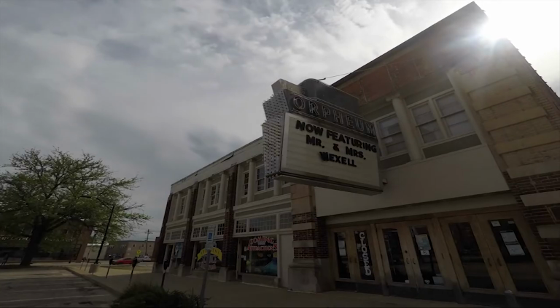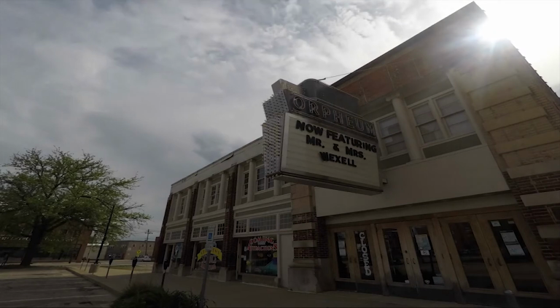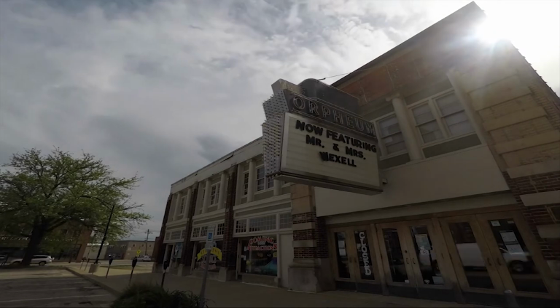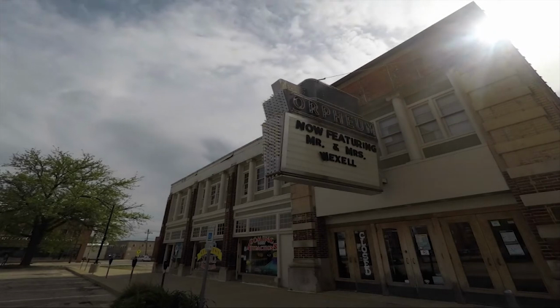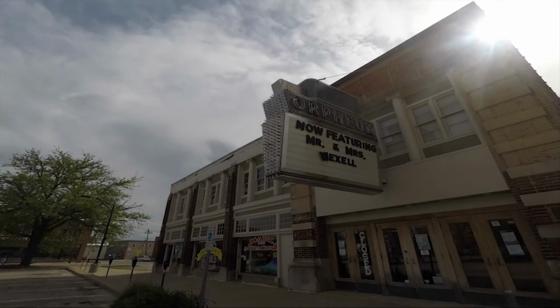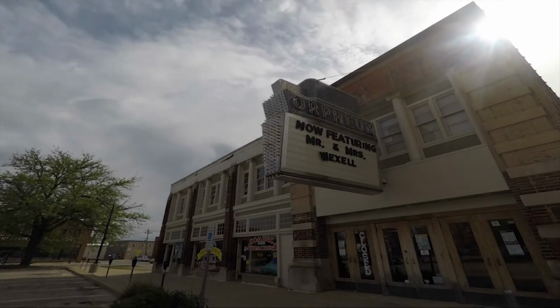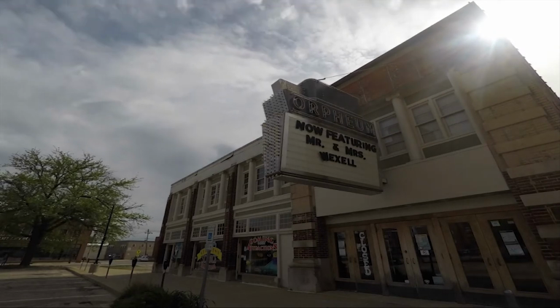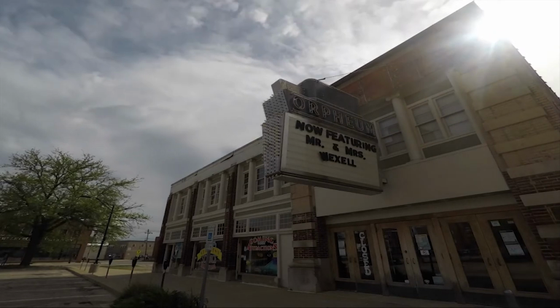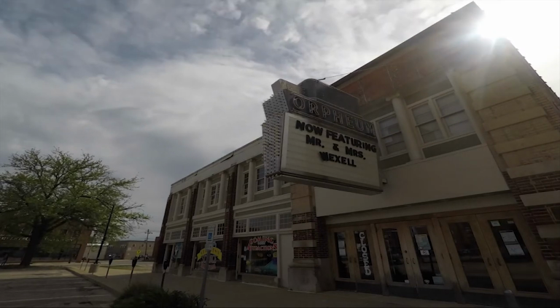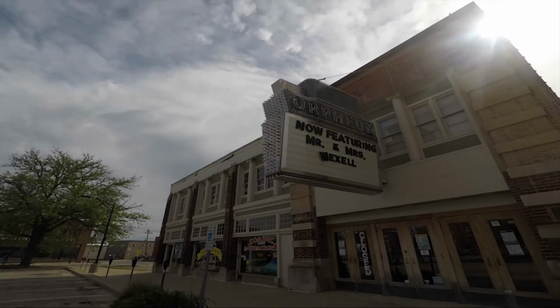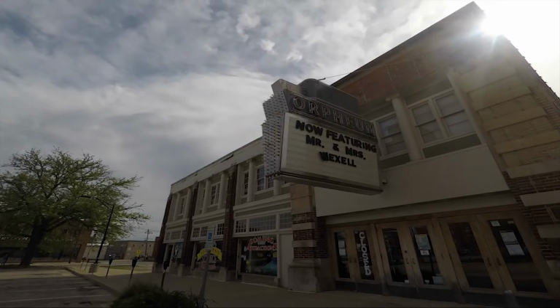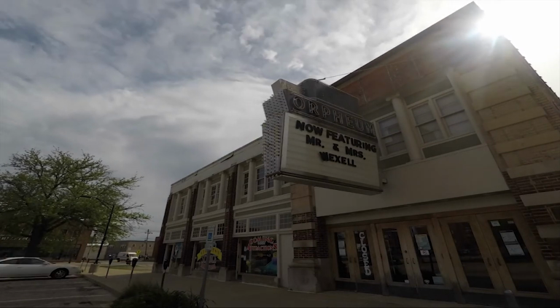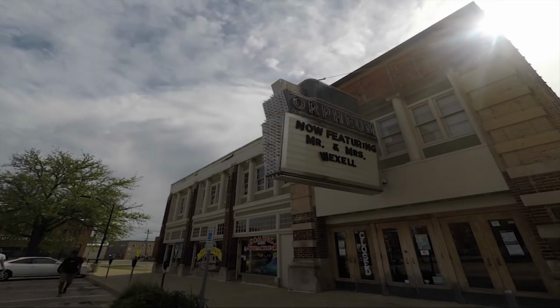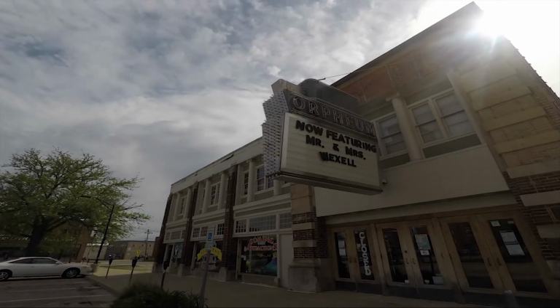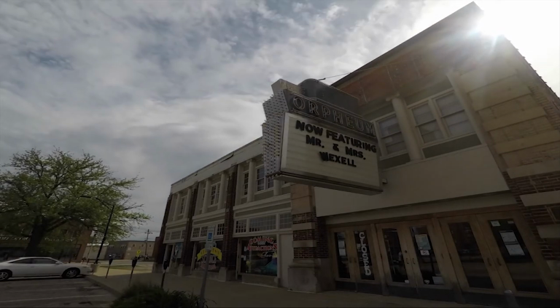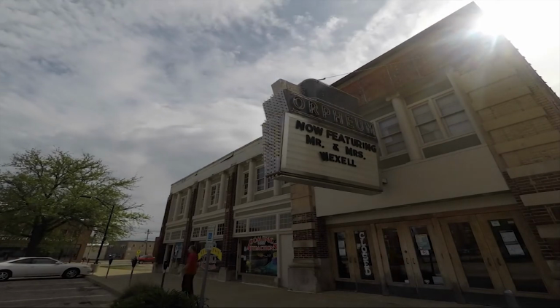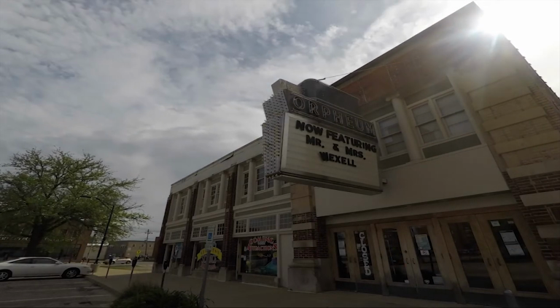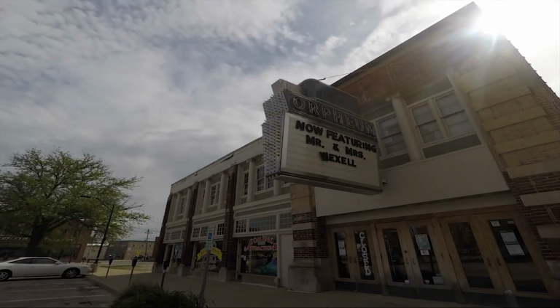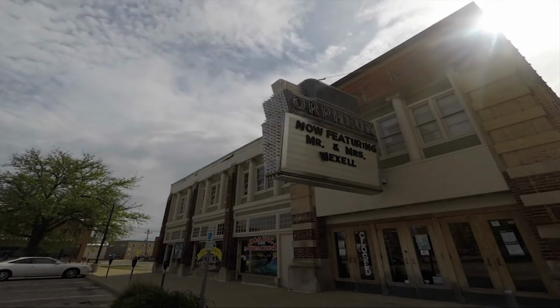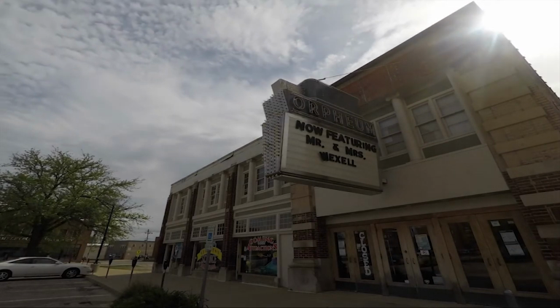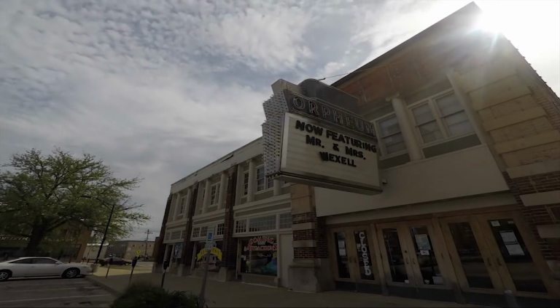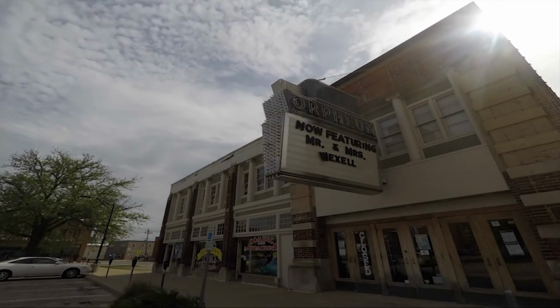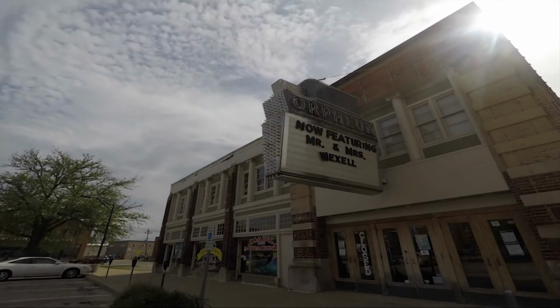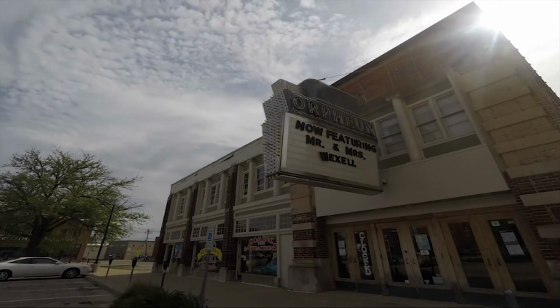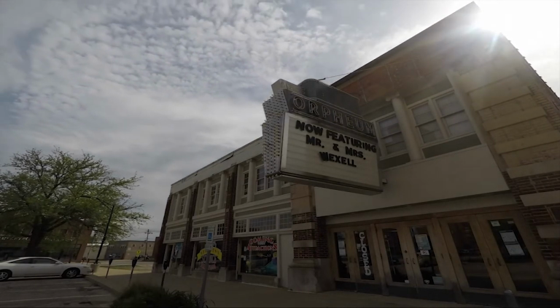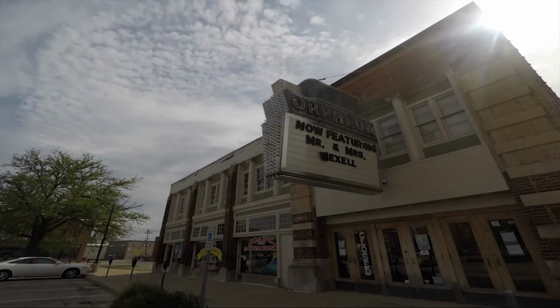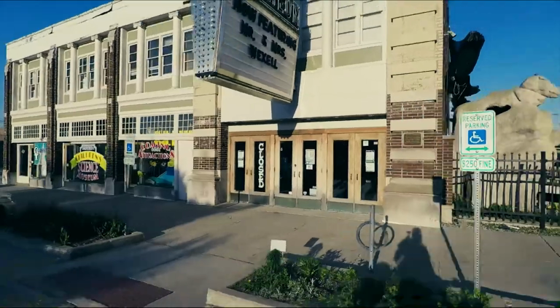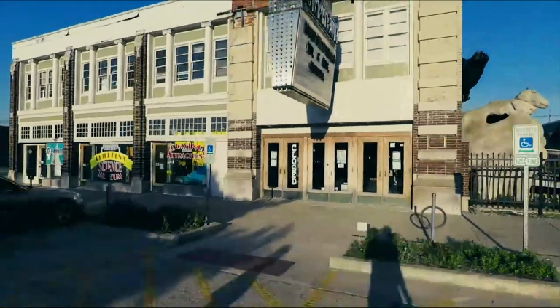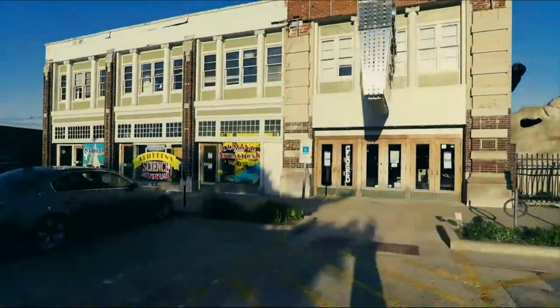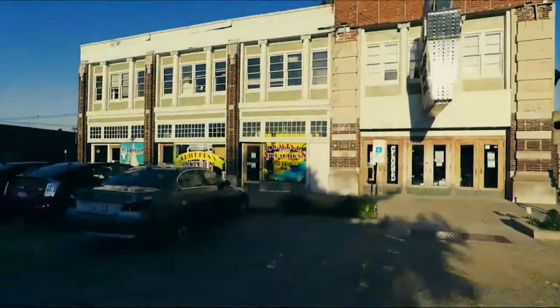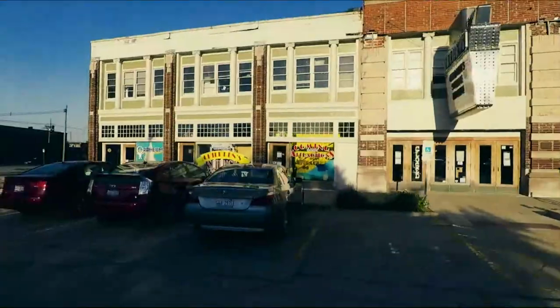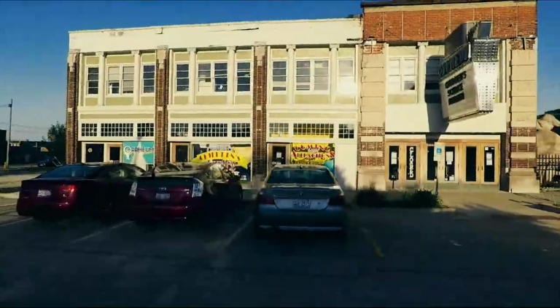Want to be just like Buzz Aldrin? The Orpheum Children's Science Museum in Champaign, Illinois has just the exhibit for you.